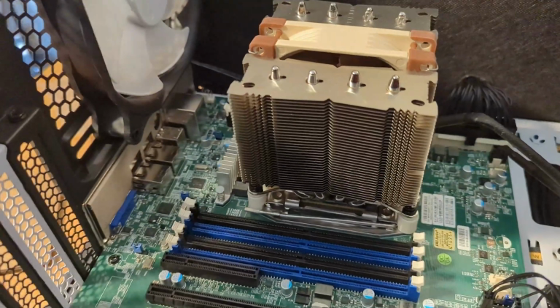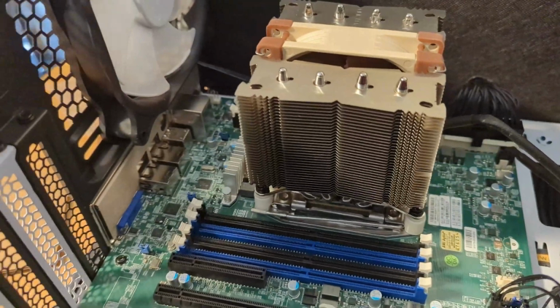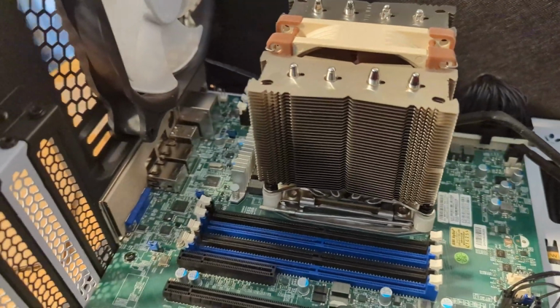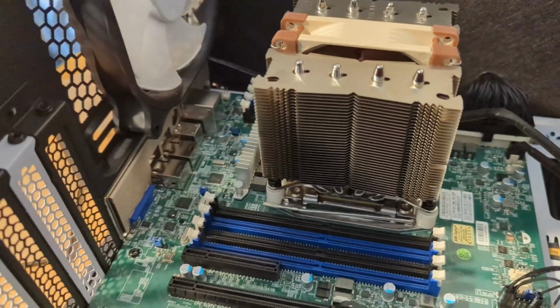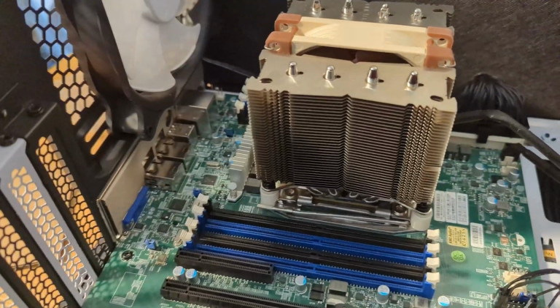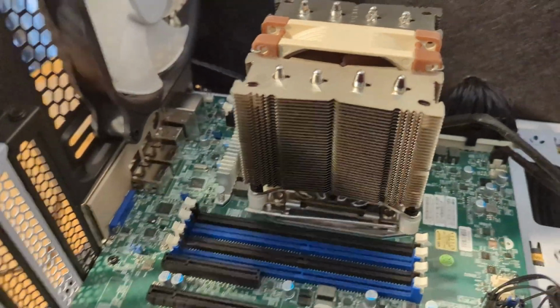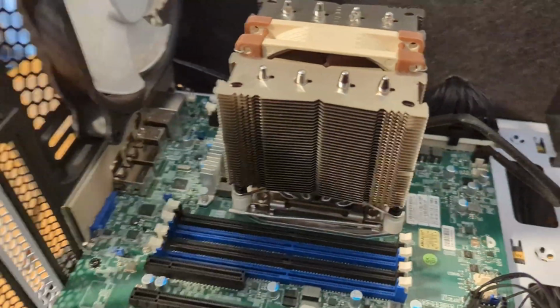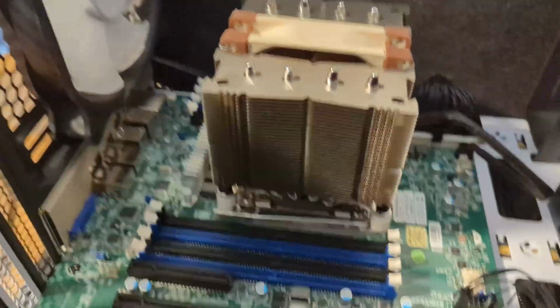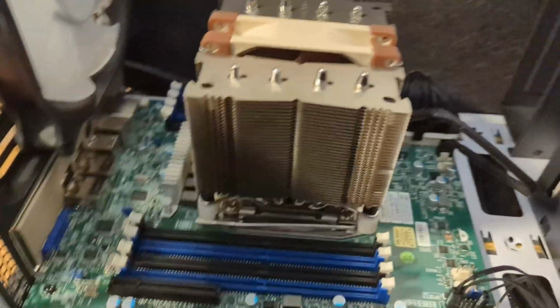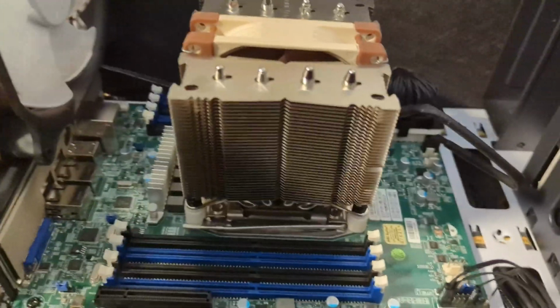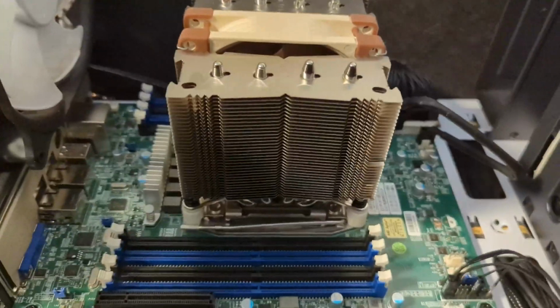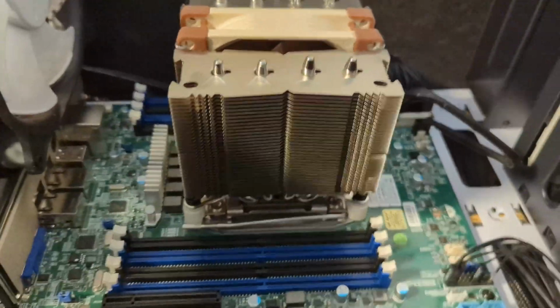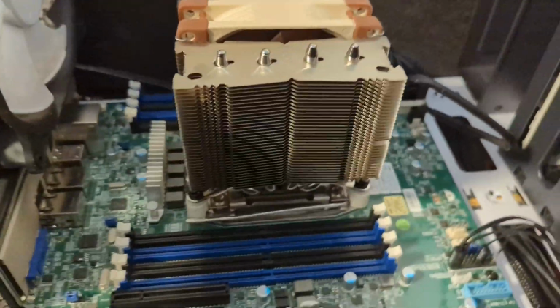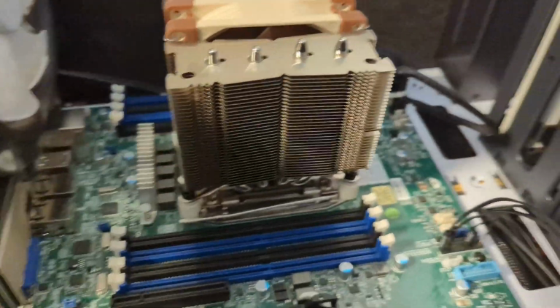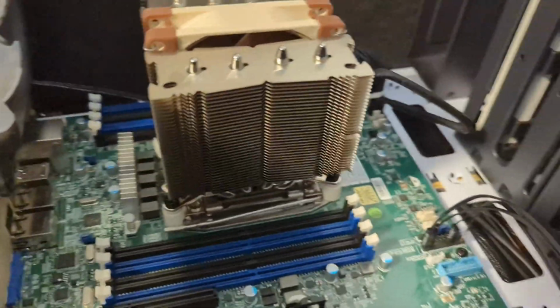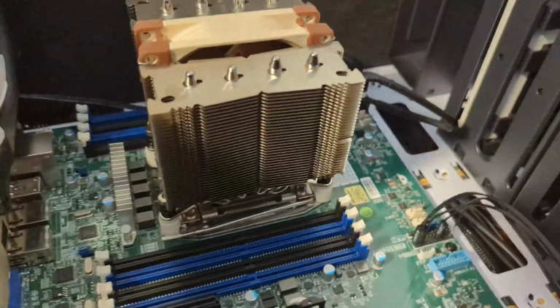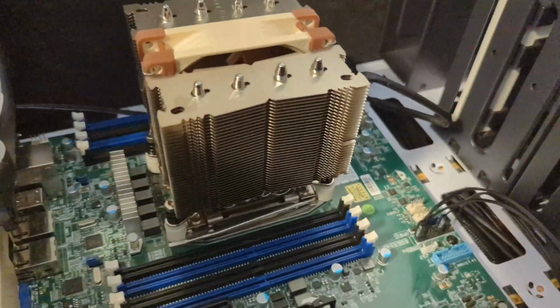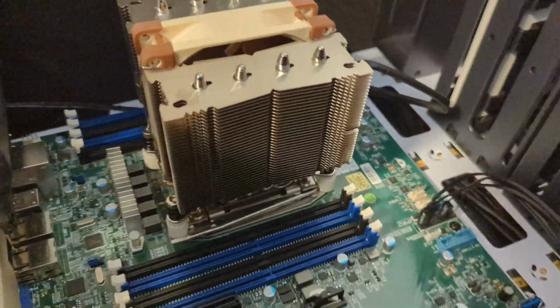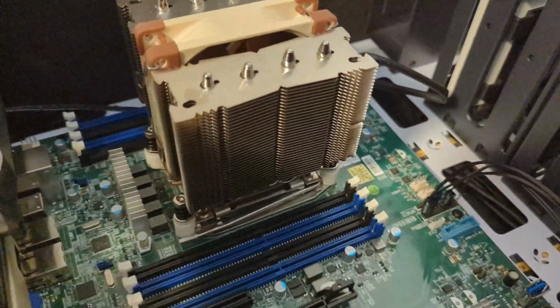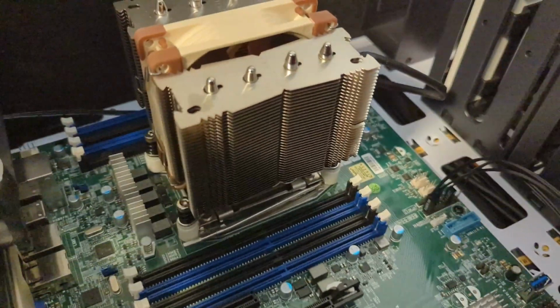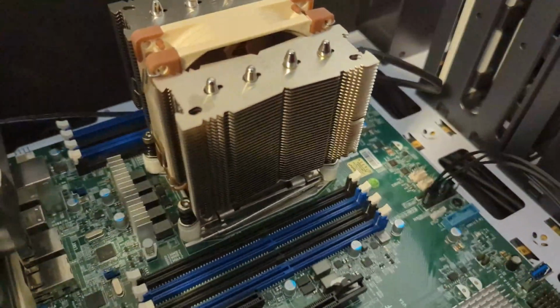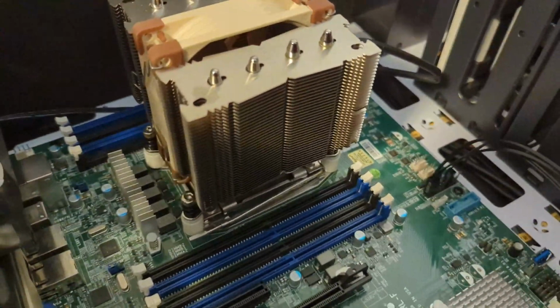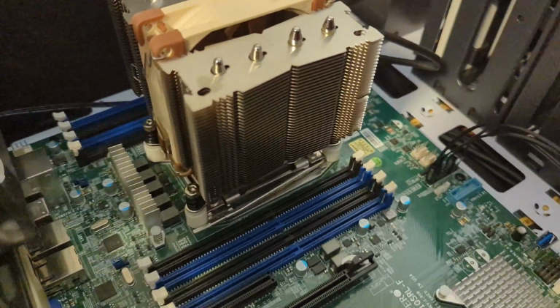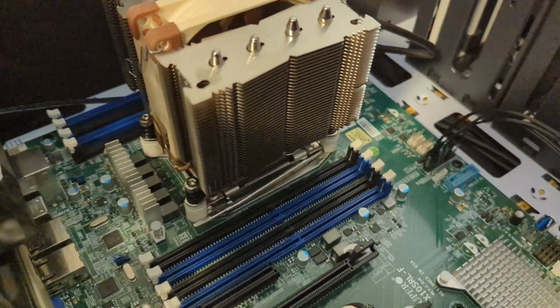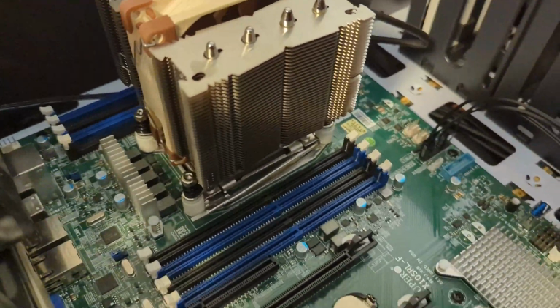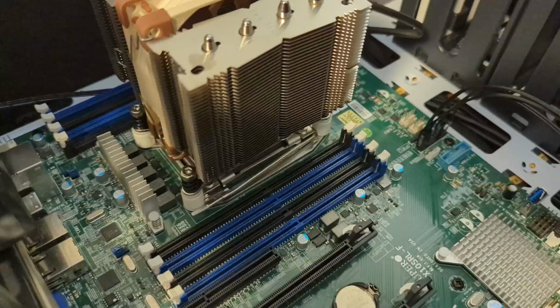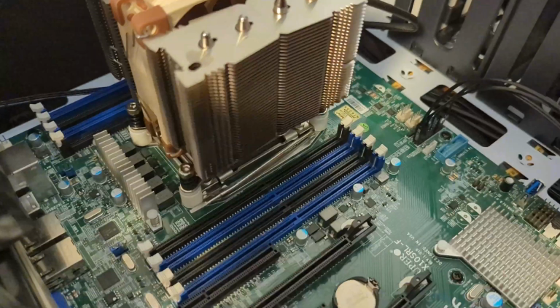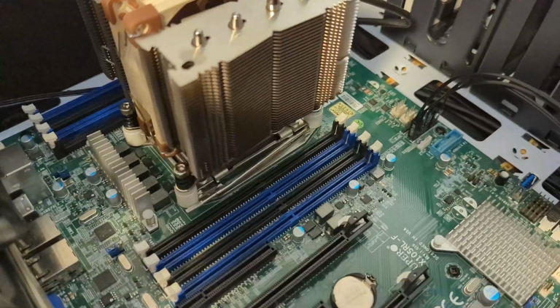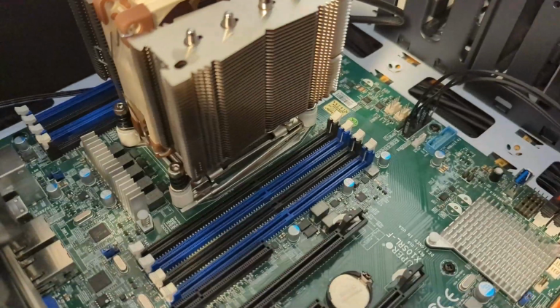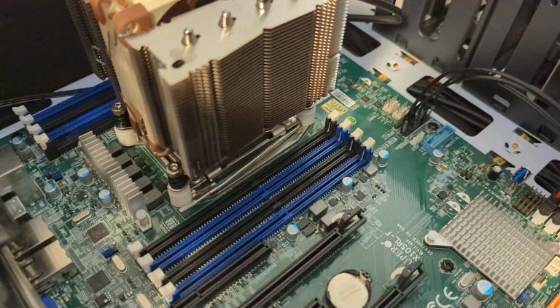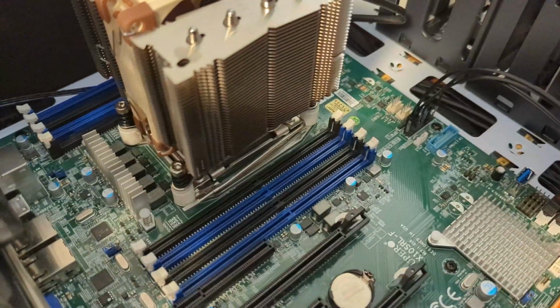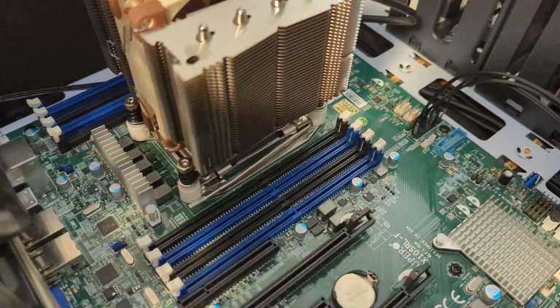Looks like a fine heatsink. I just wish it hadn't taken a month to get that adapter kit. Happy computing!